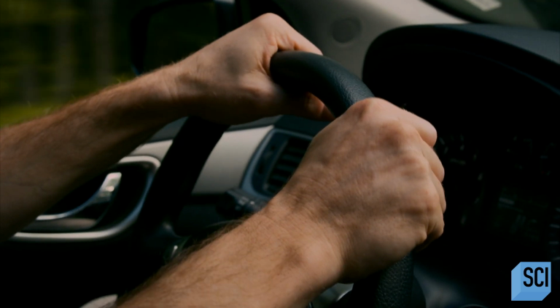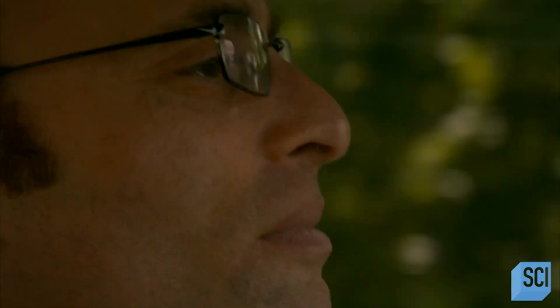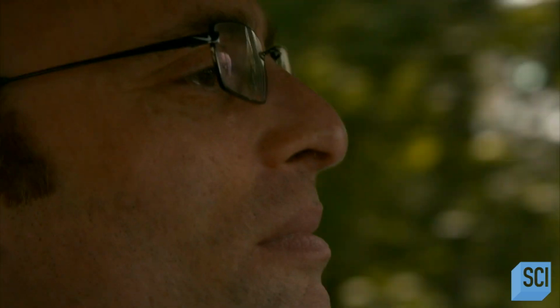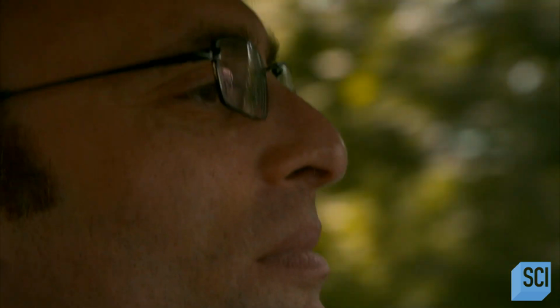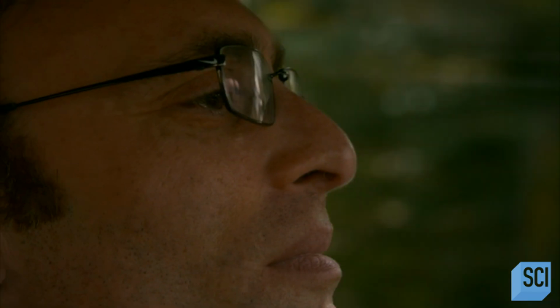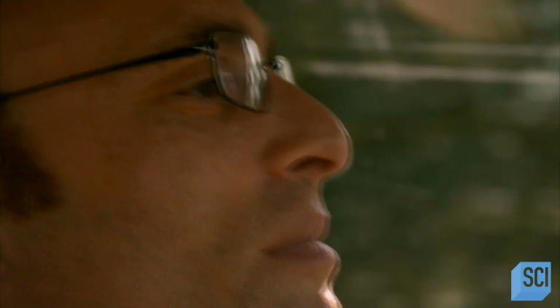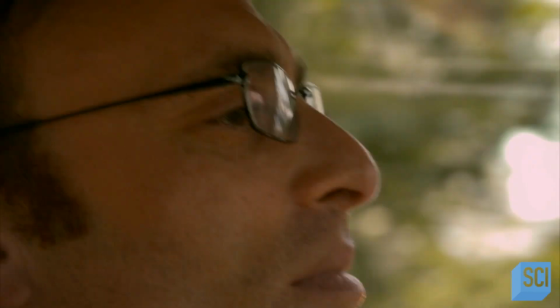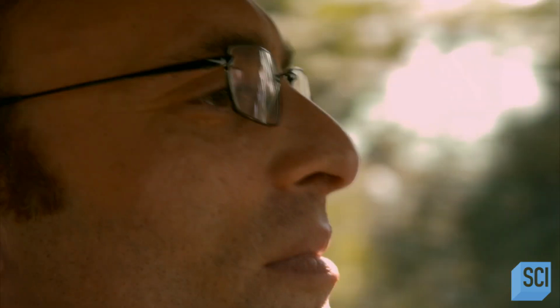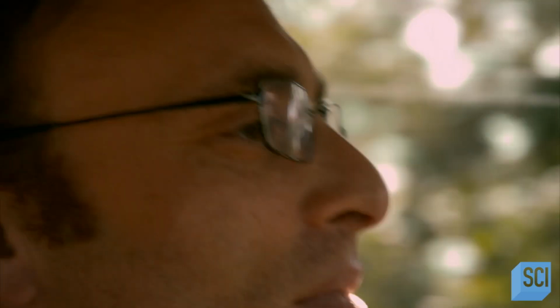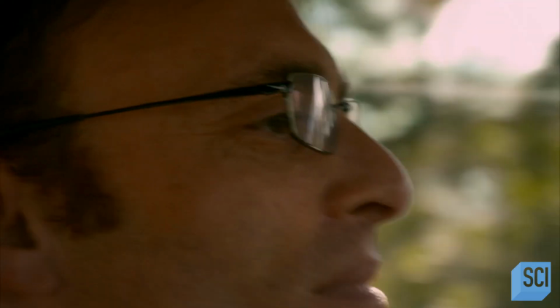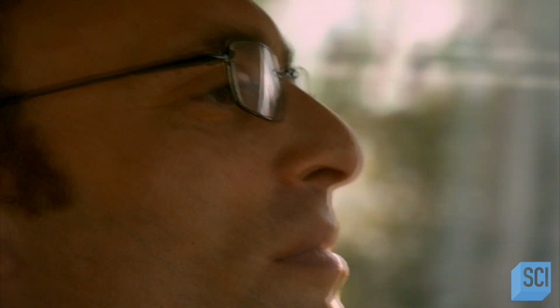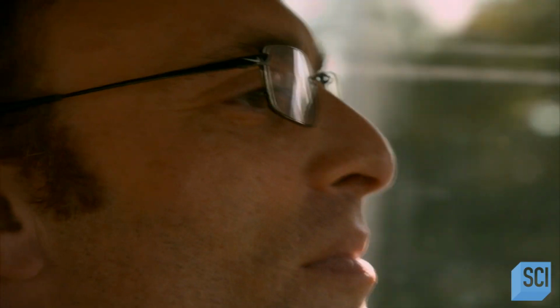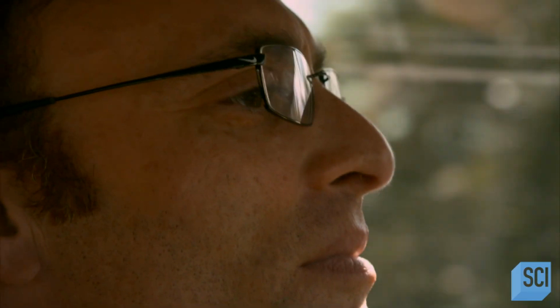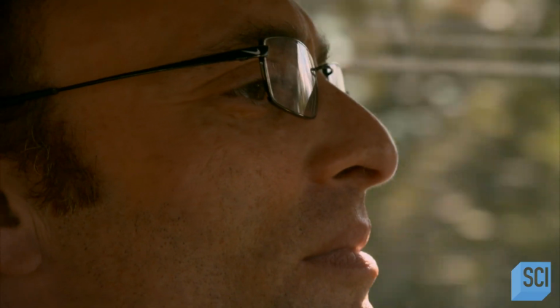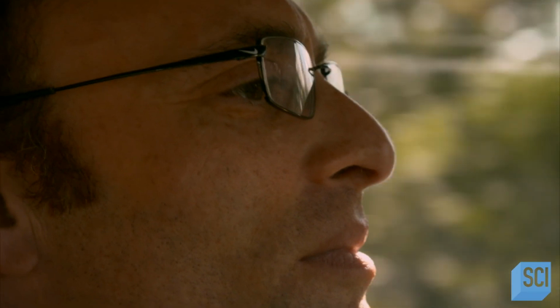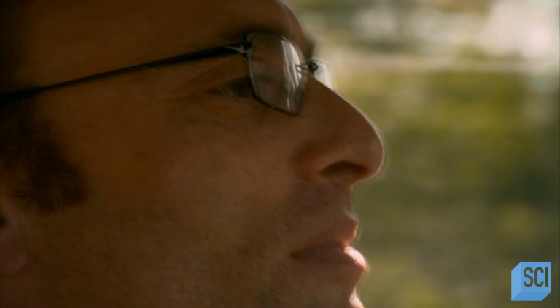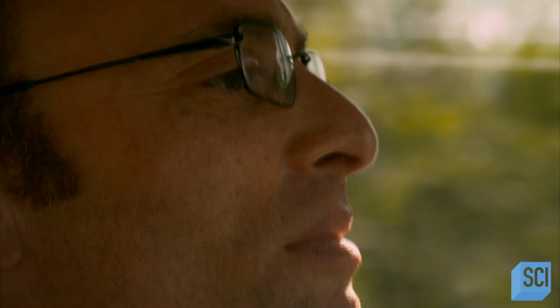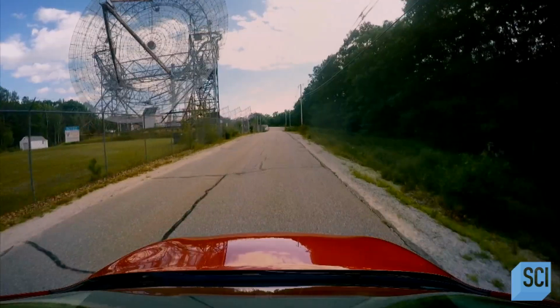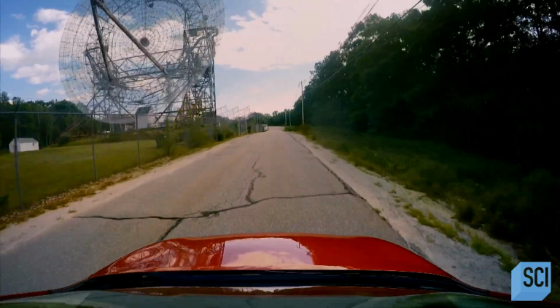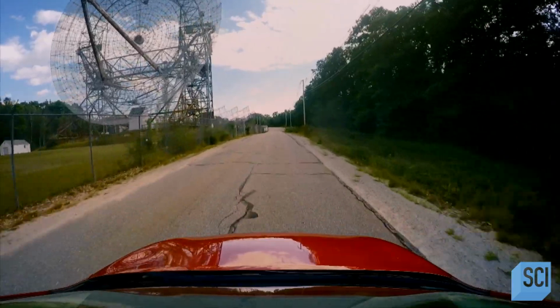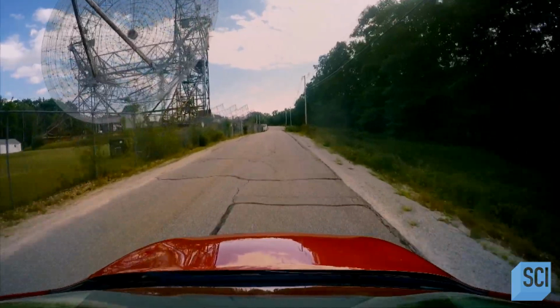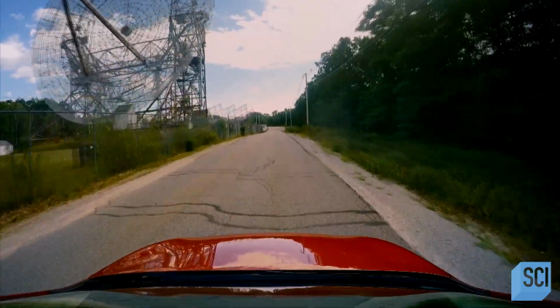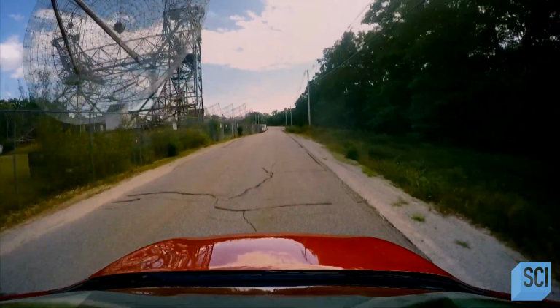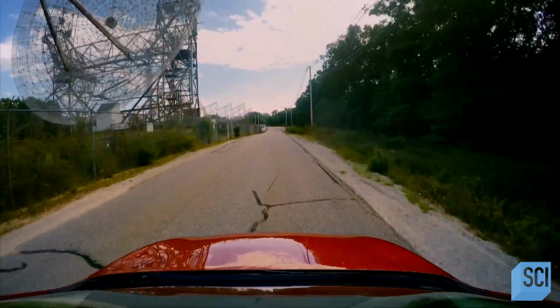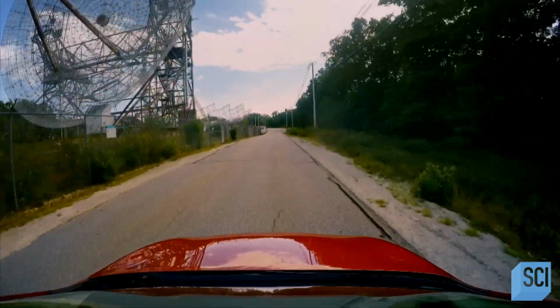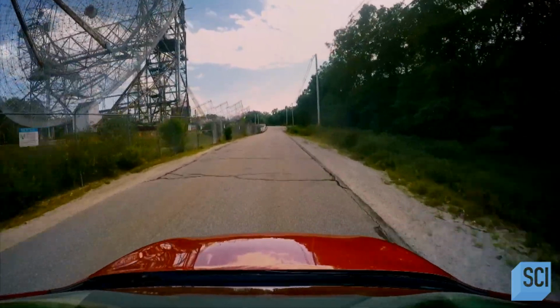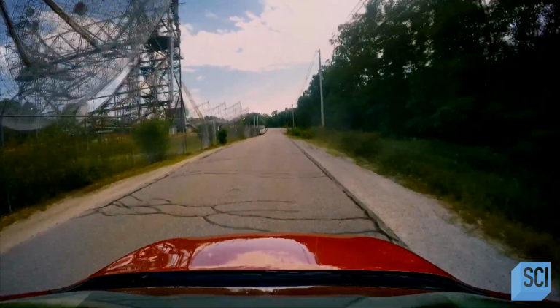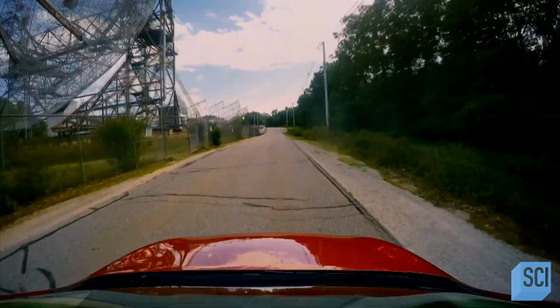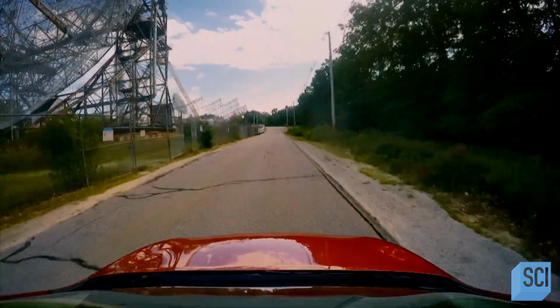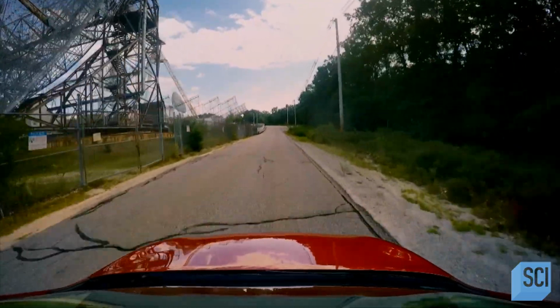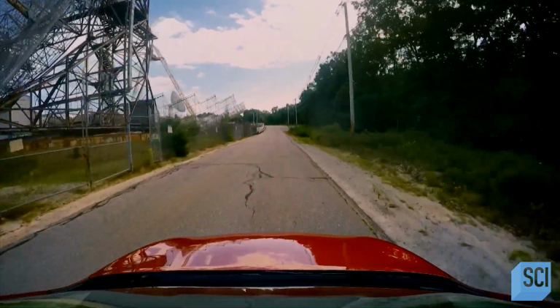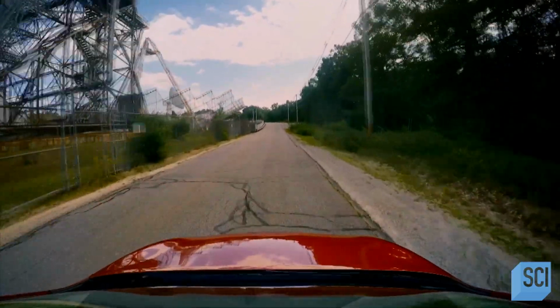Trying to make an image of a black hole is probably one of the hardest things you can think of to do. If it was easy, everybody would be doing it.